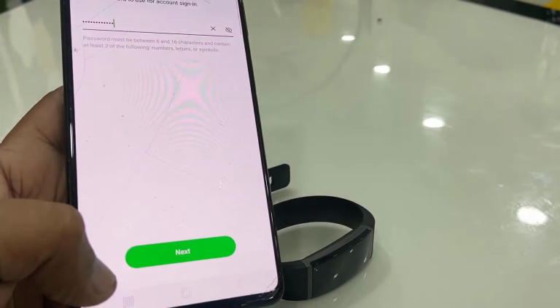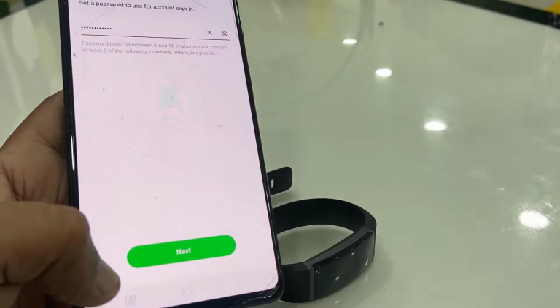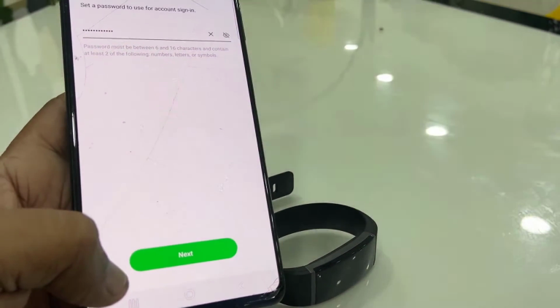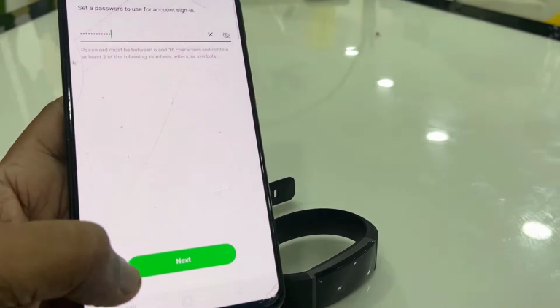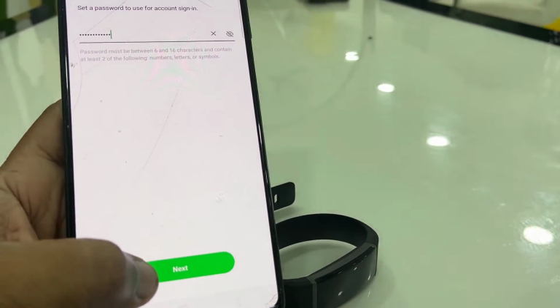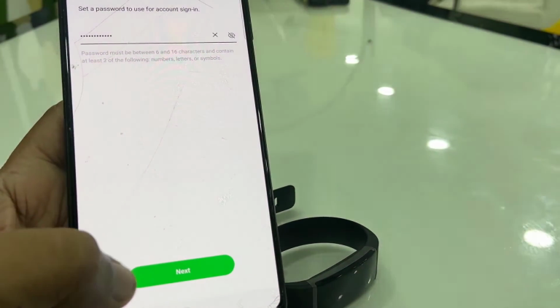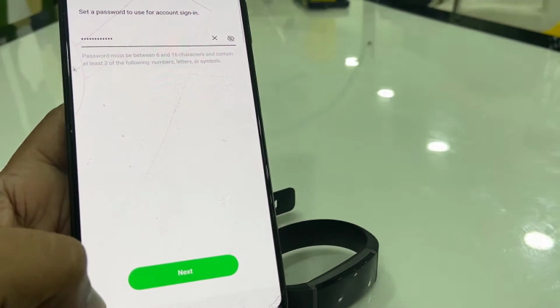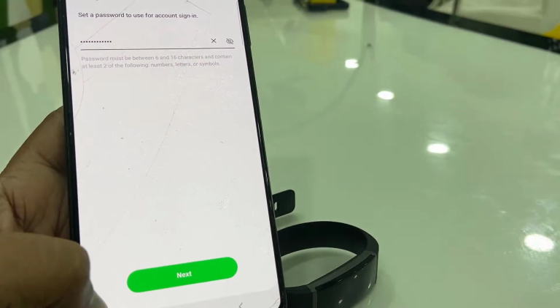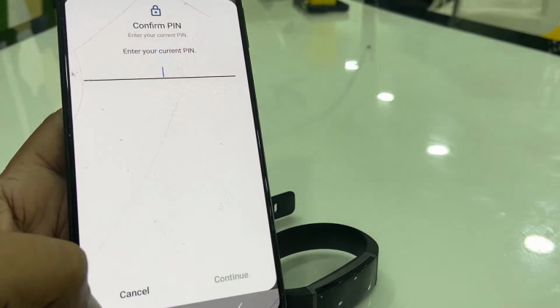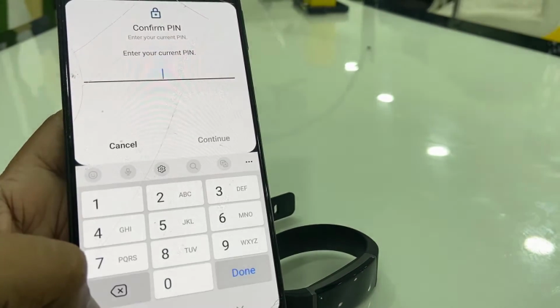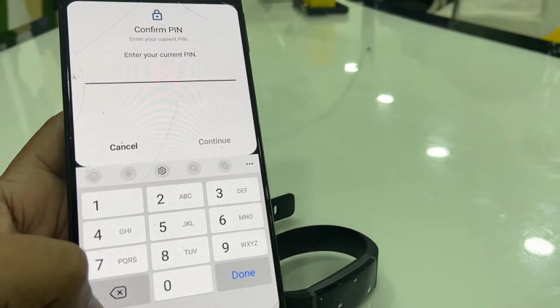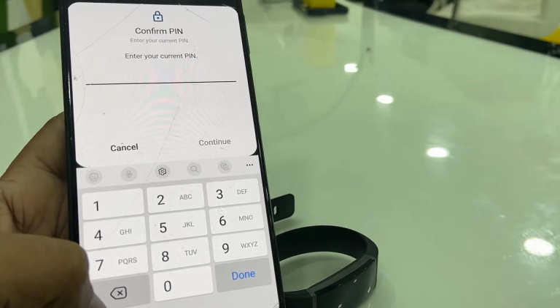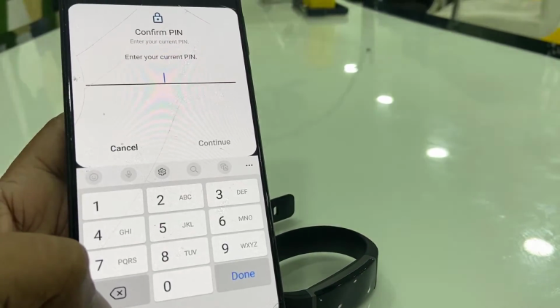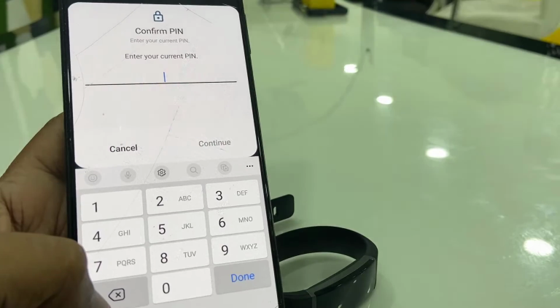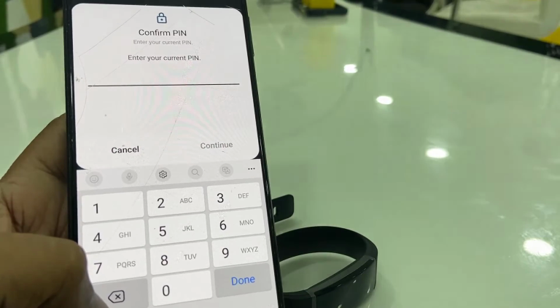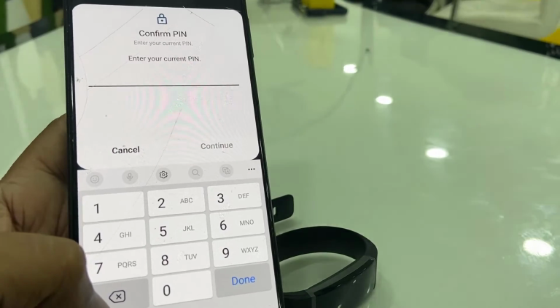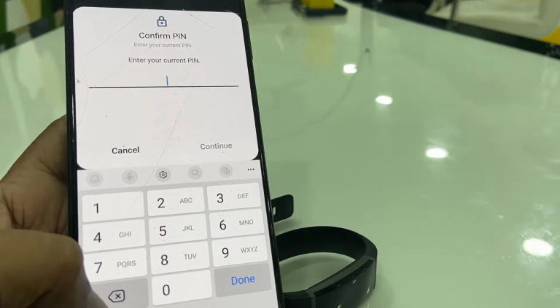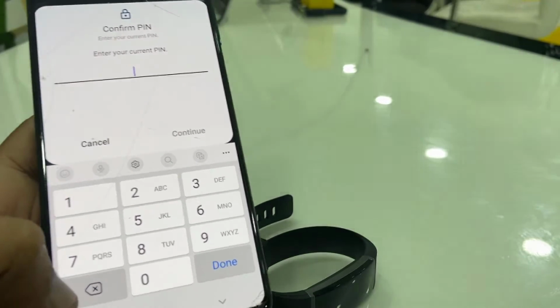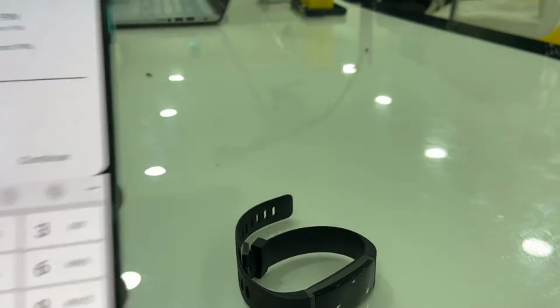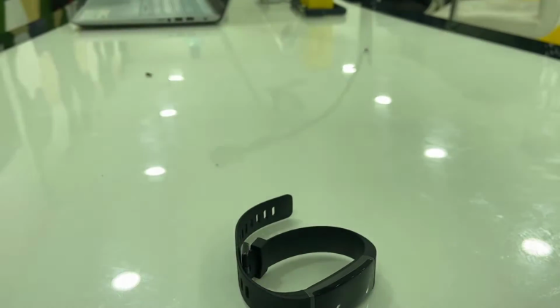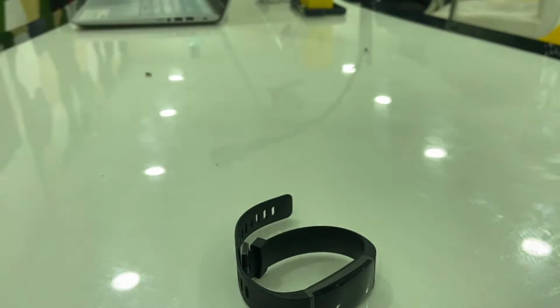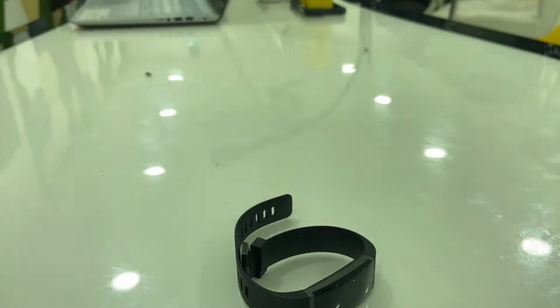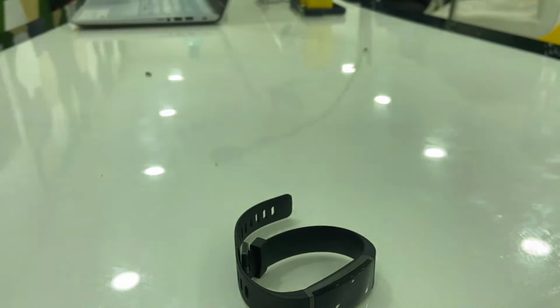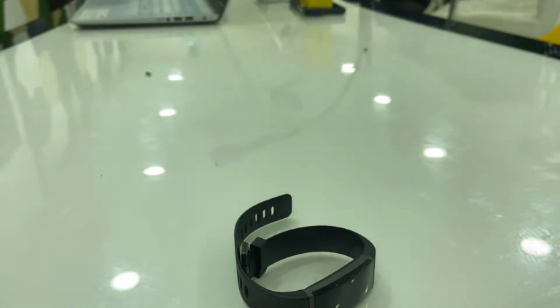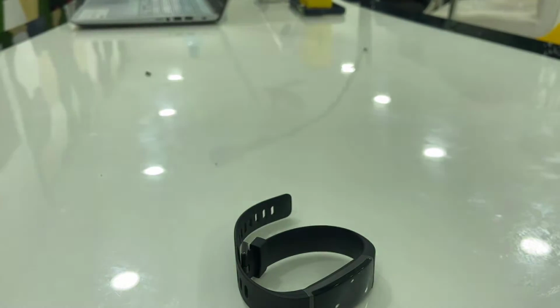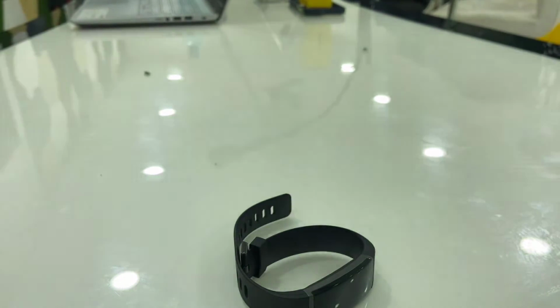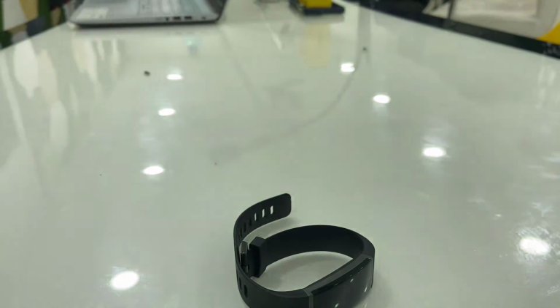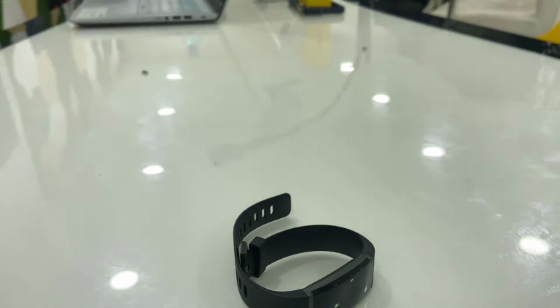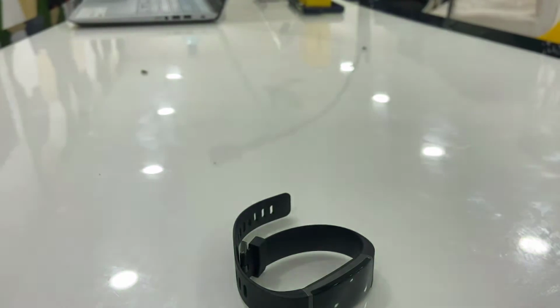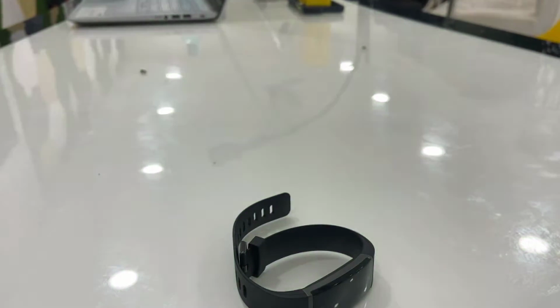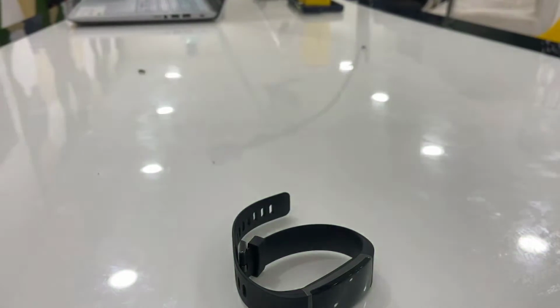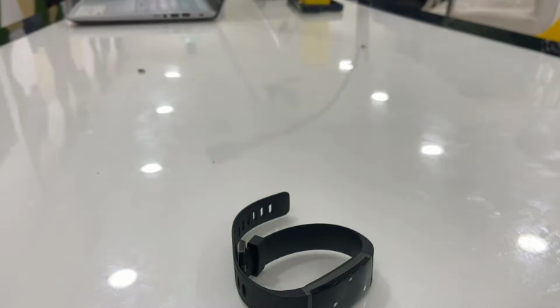Type your ID and password, then tap Next. If you're using any passcode for your phone, type it in as well.